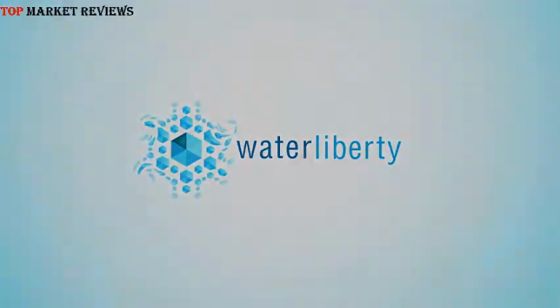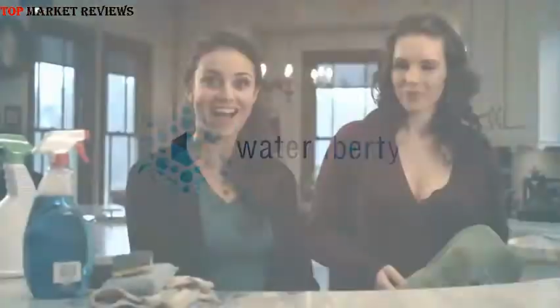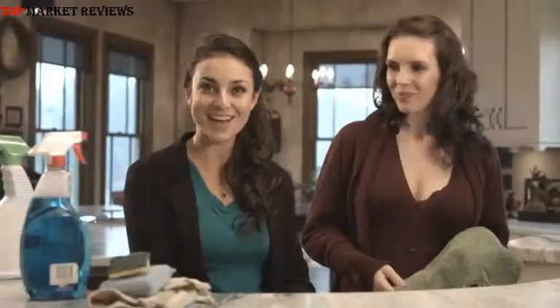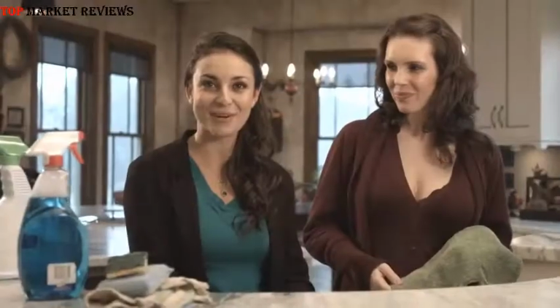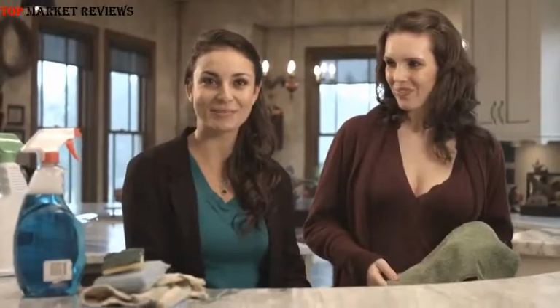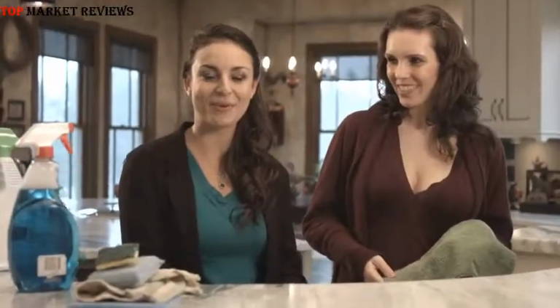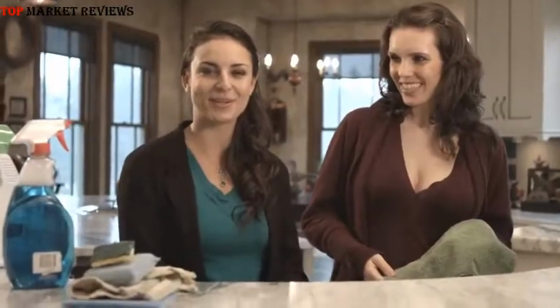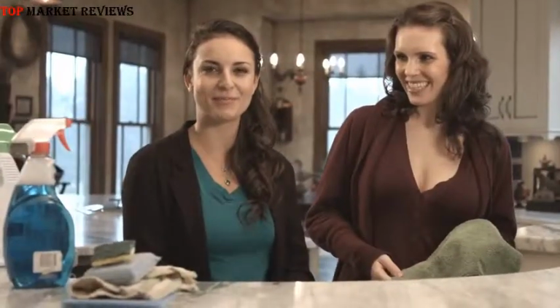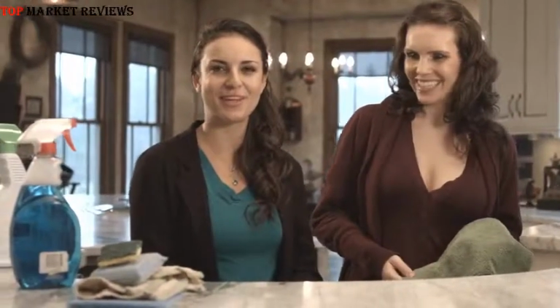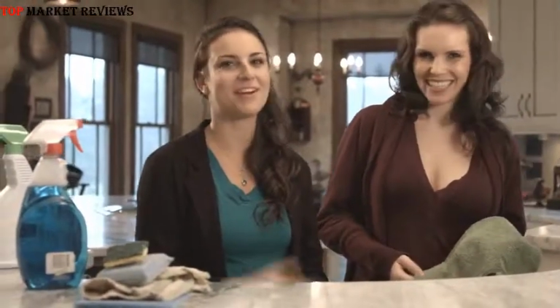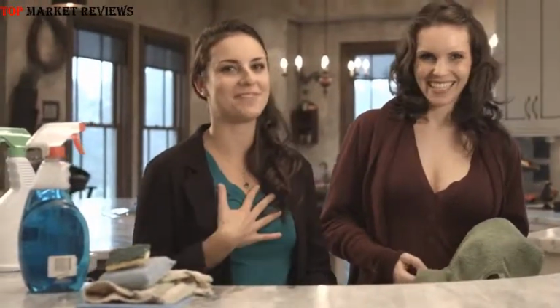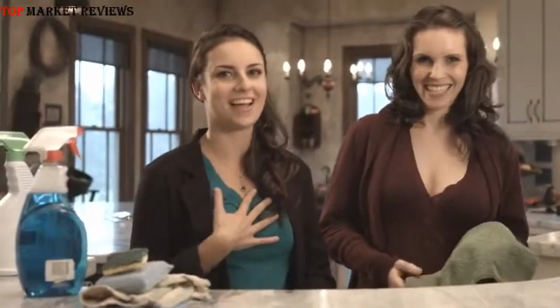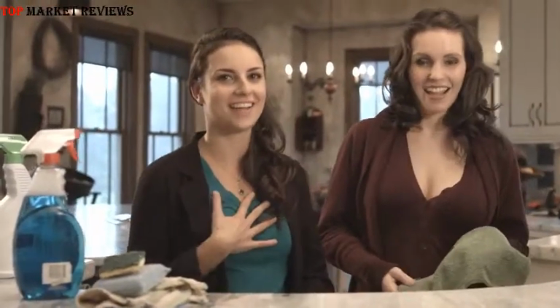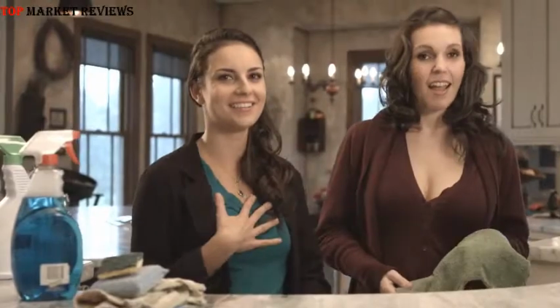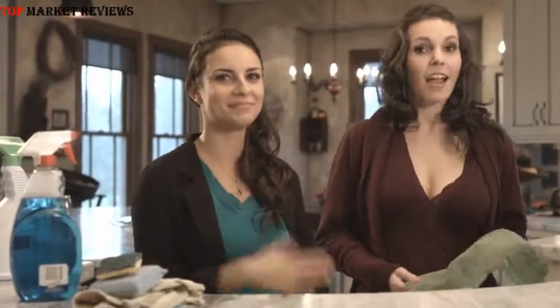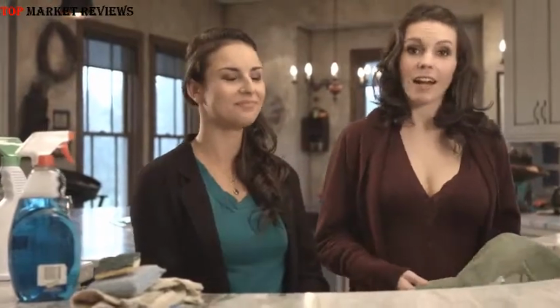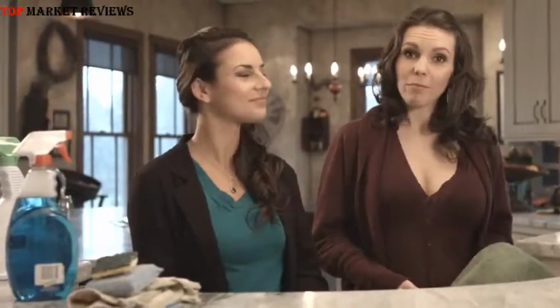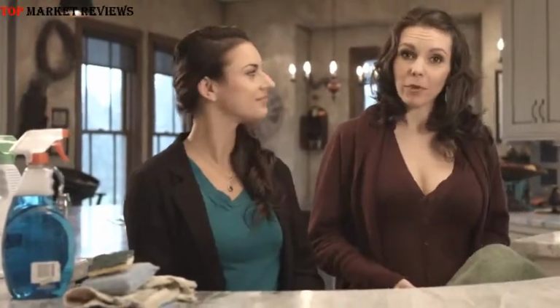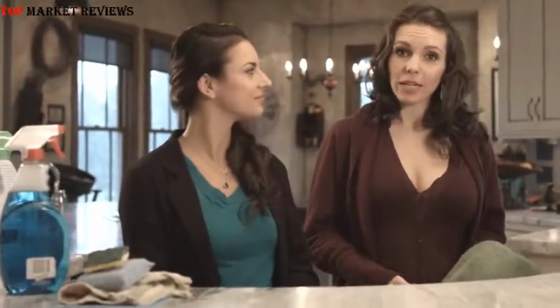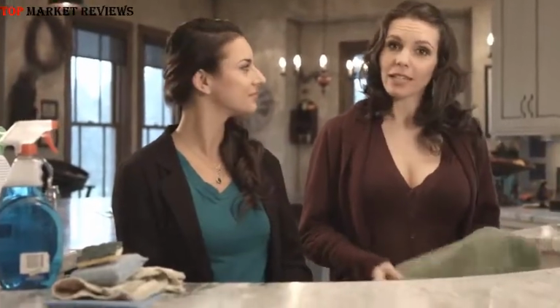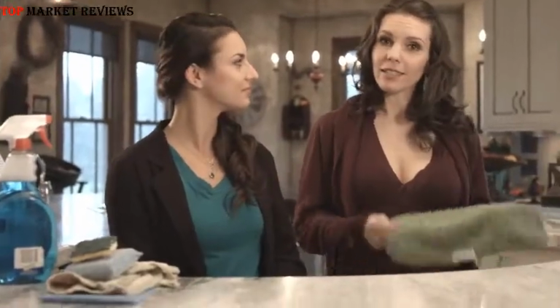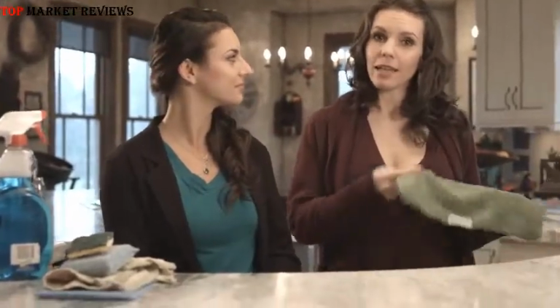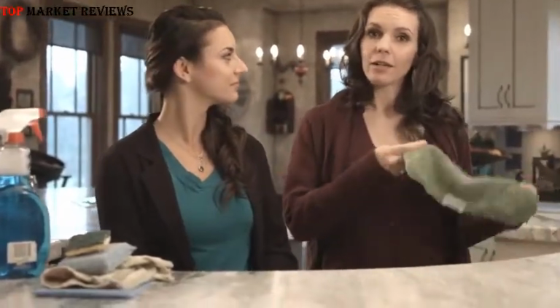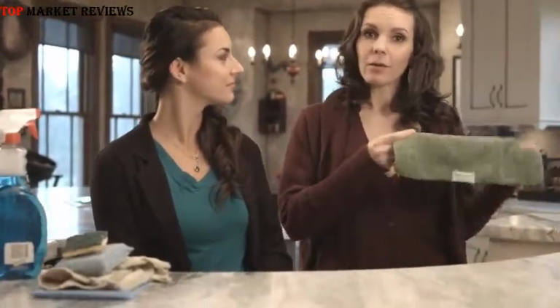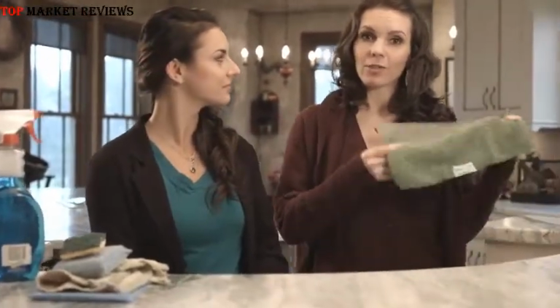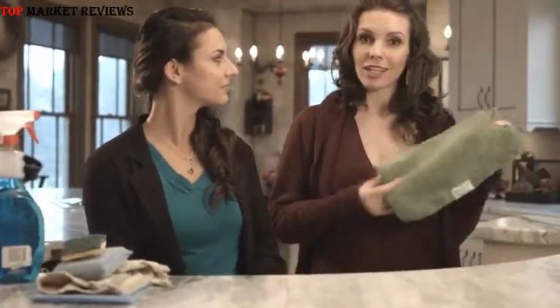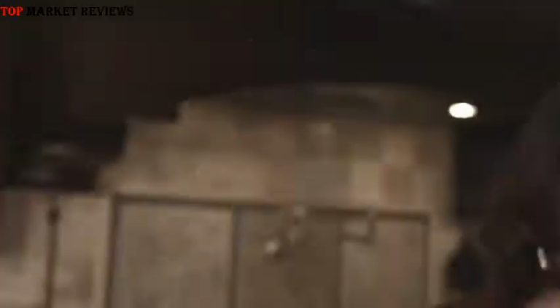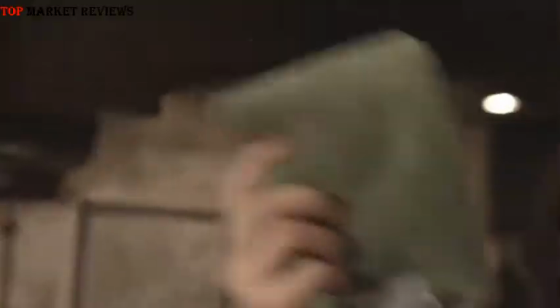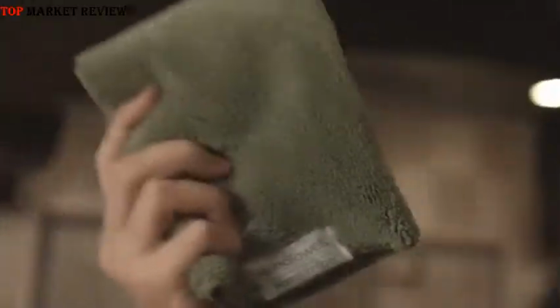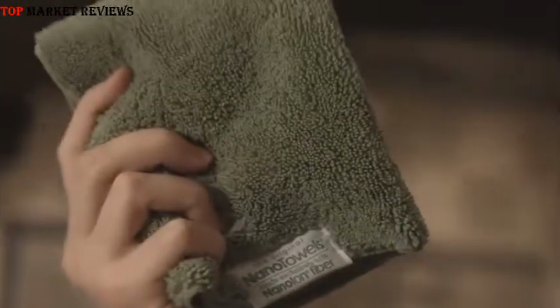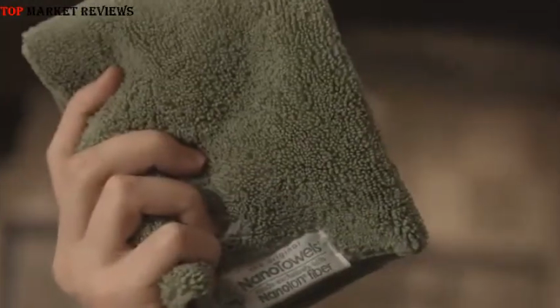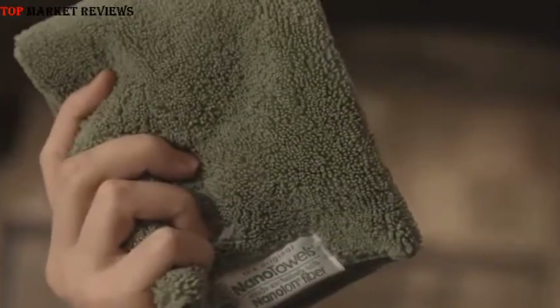Hi, welcome to Water Liberty. My name is Aga. And I'm Morgan and today we're checking out the Nano Towel.